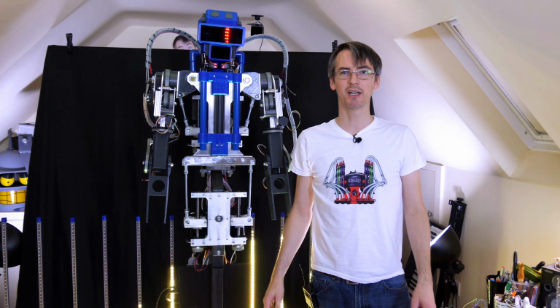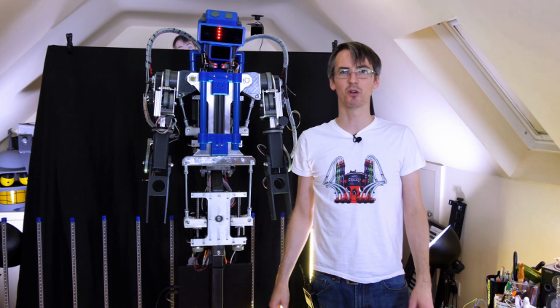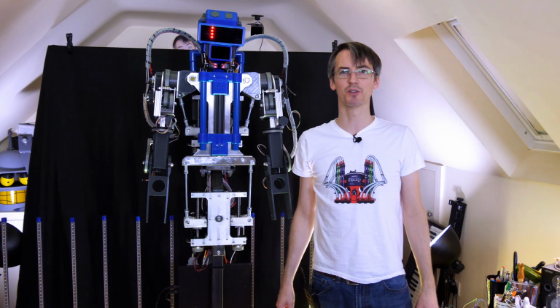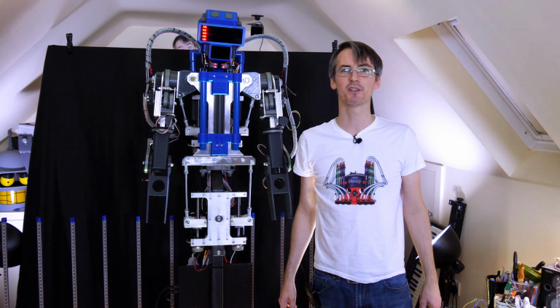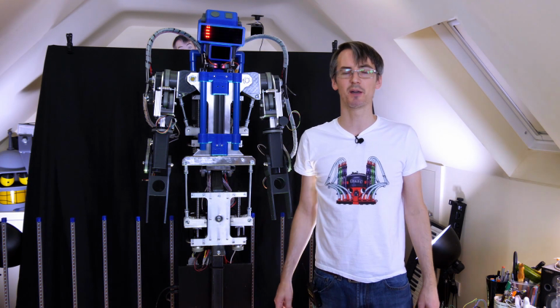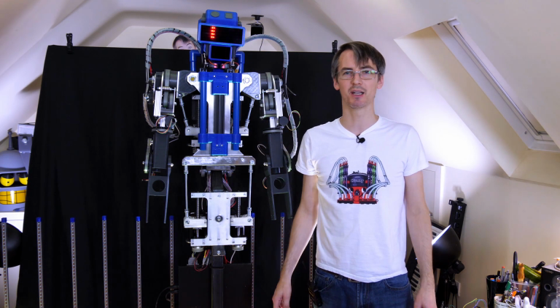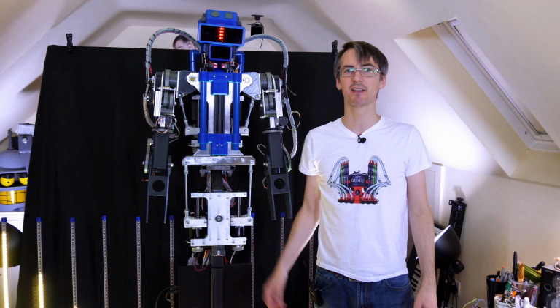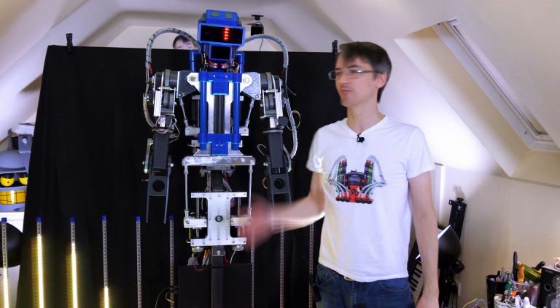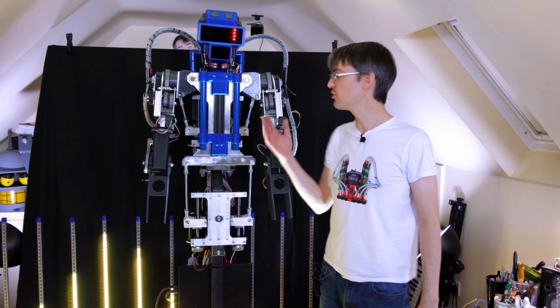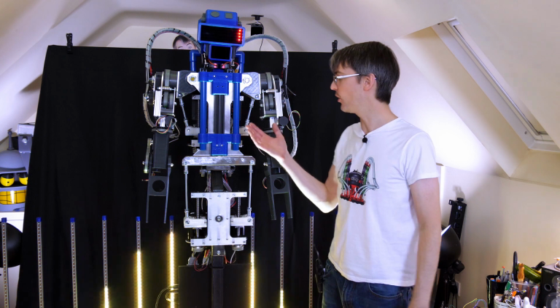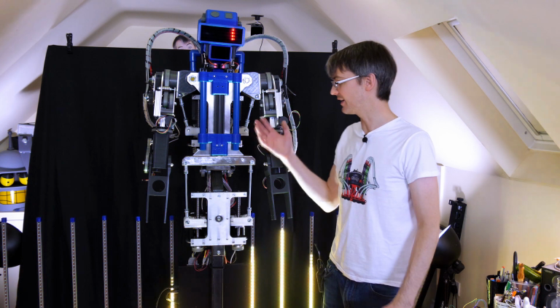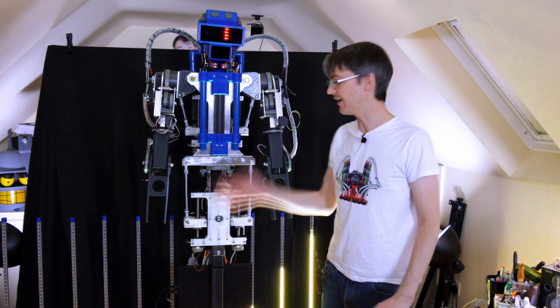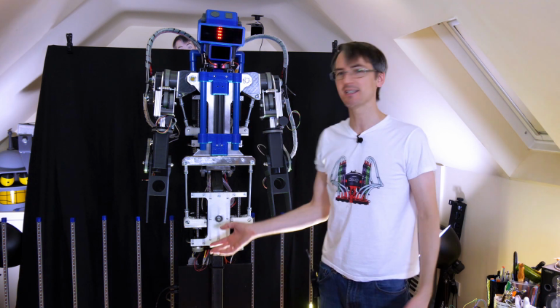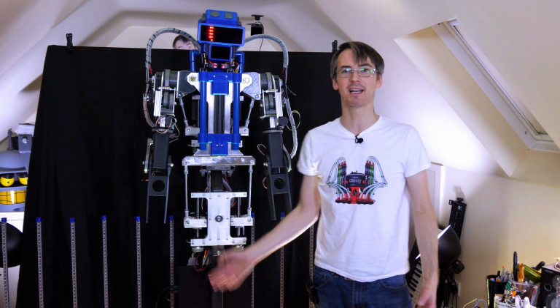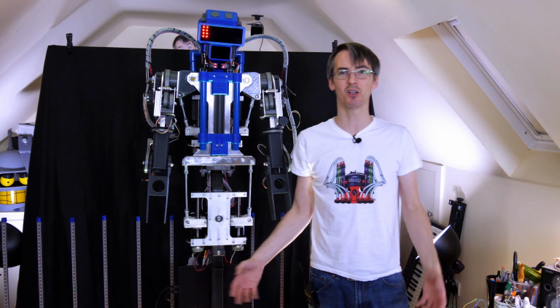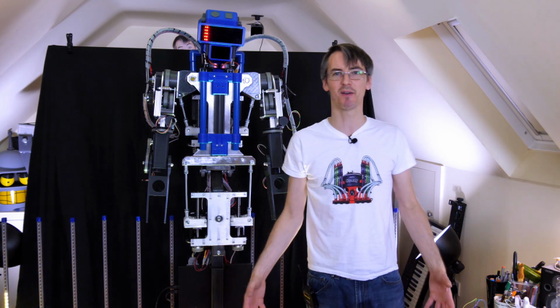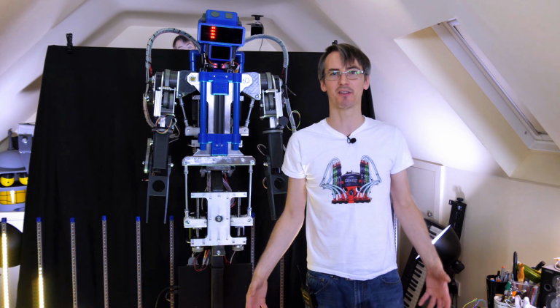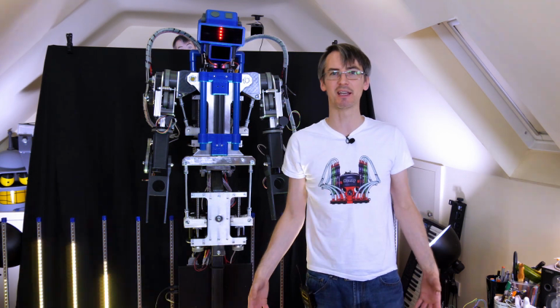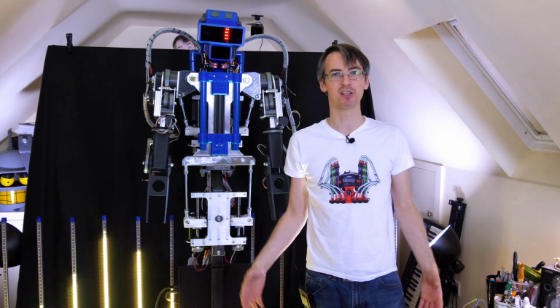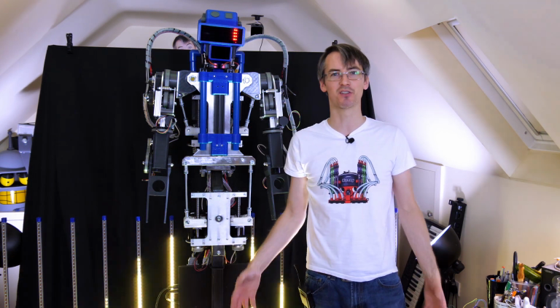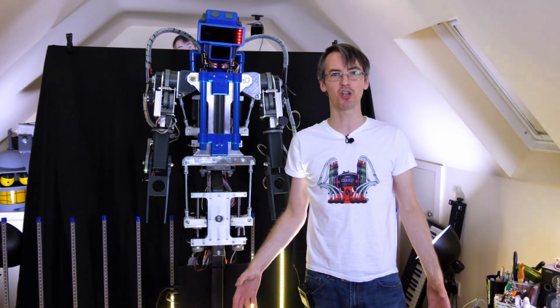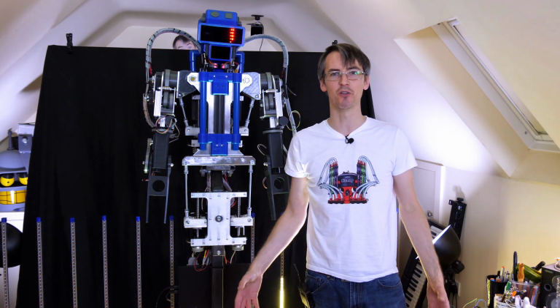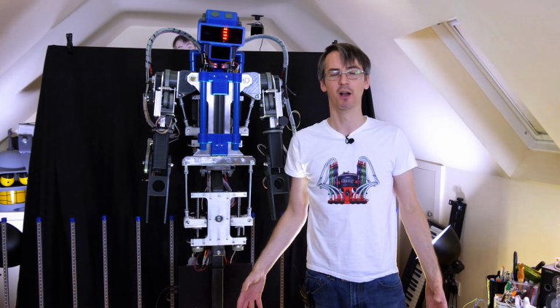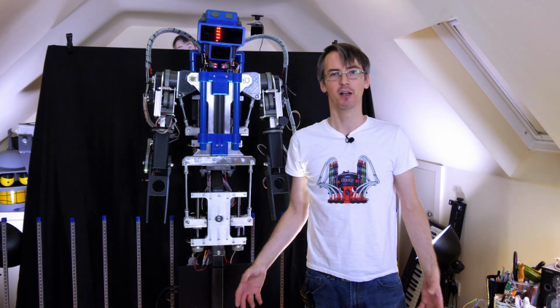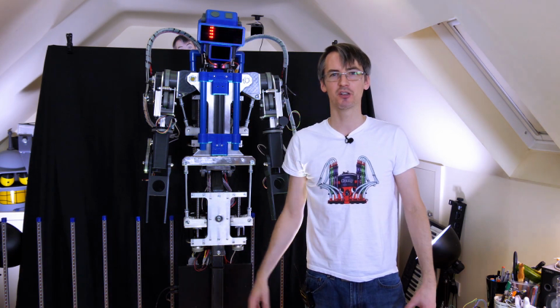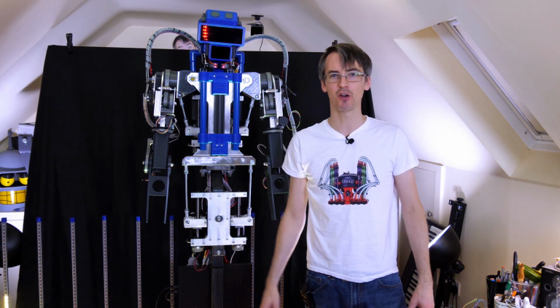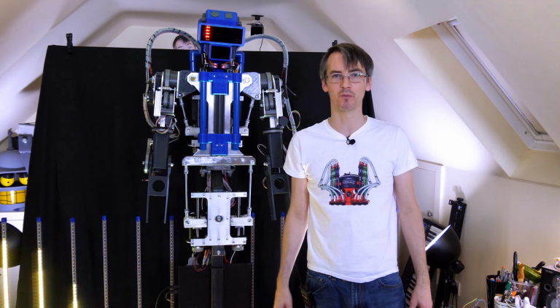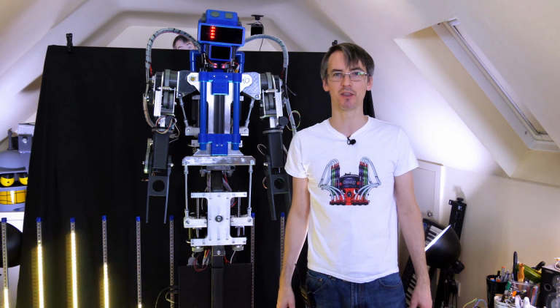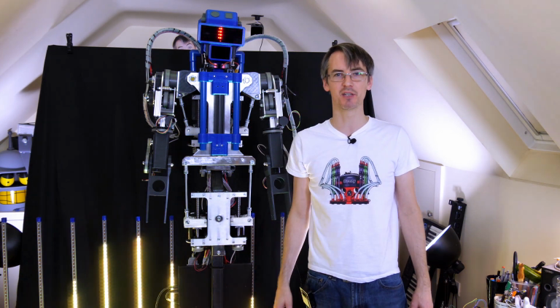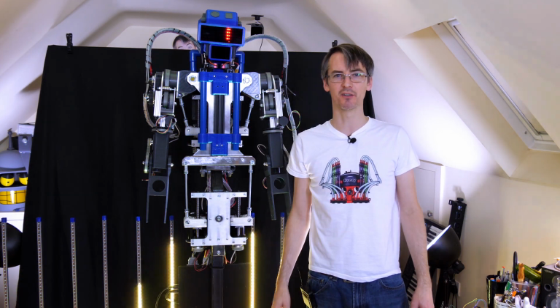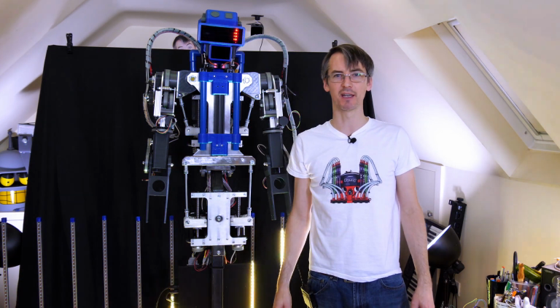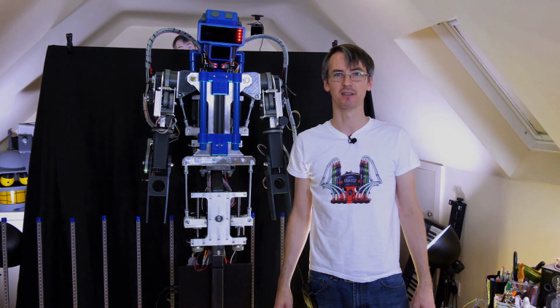So that seems to be working pretty well. Now of course it's time to link the robot, the lights, and lots of other things into the show and control them with those interfaces.